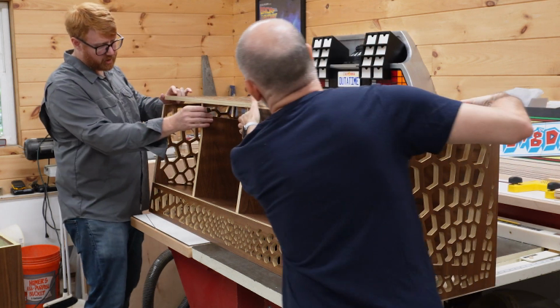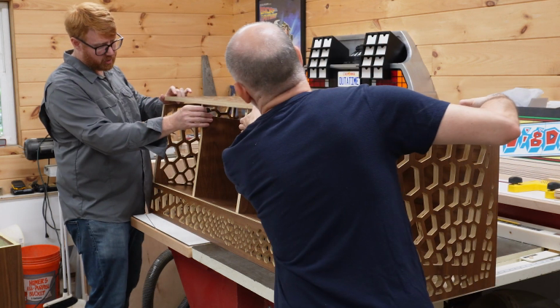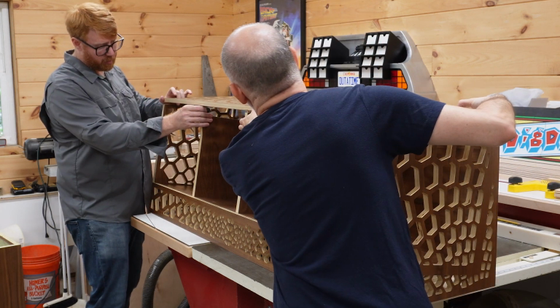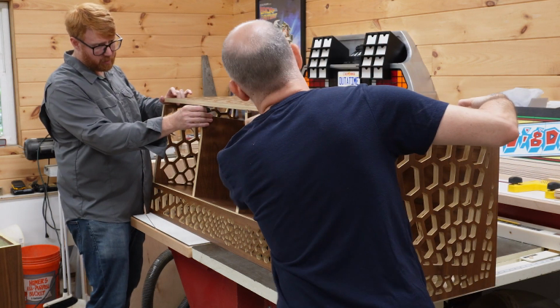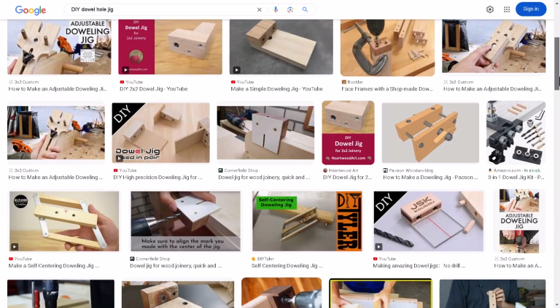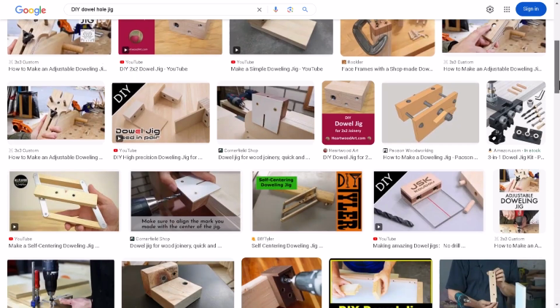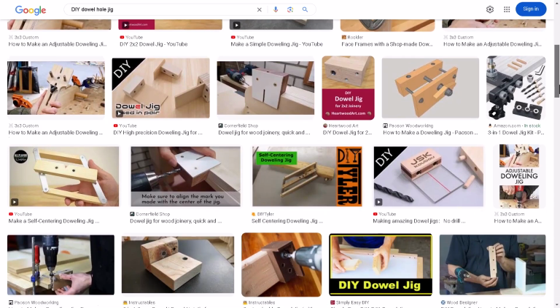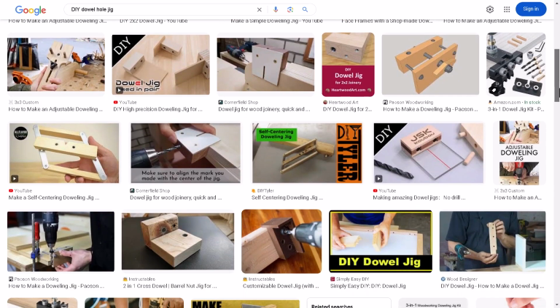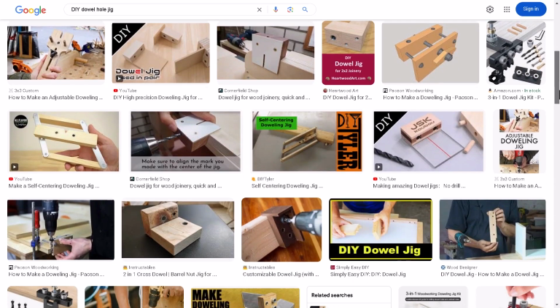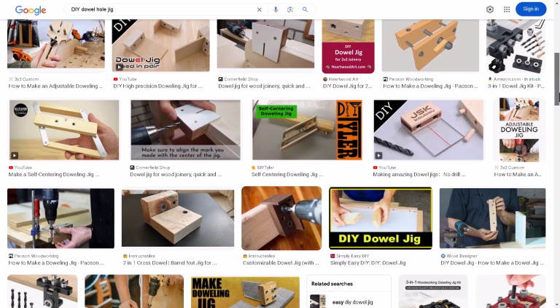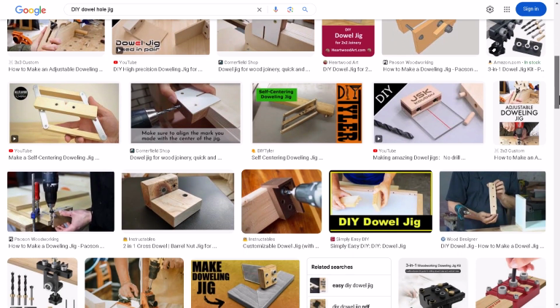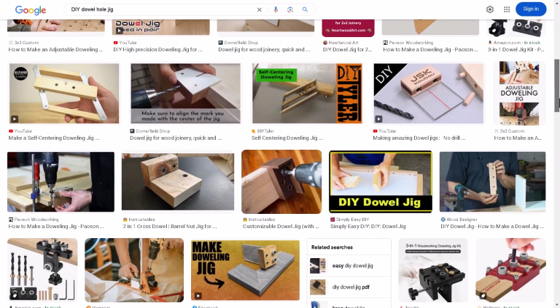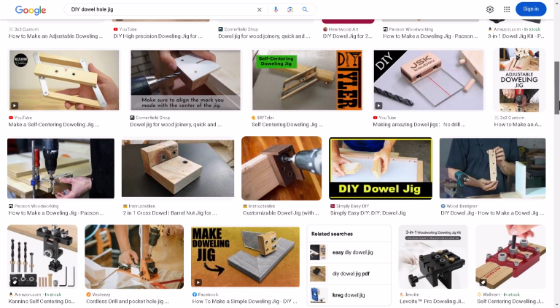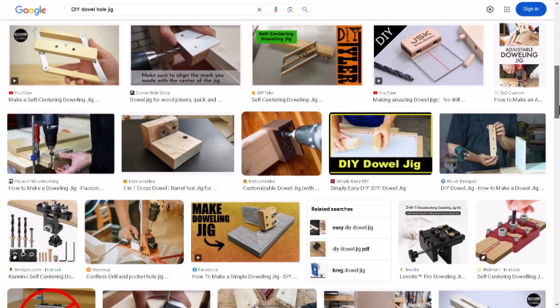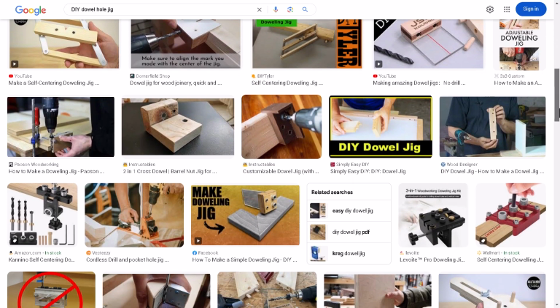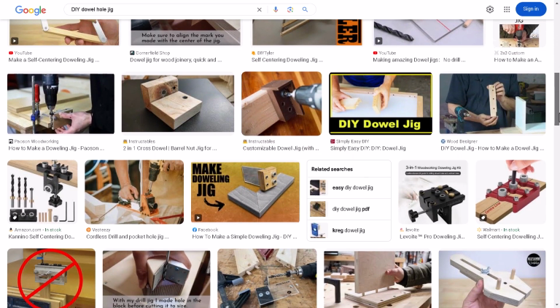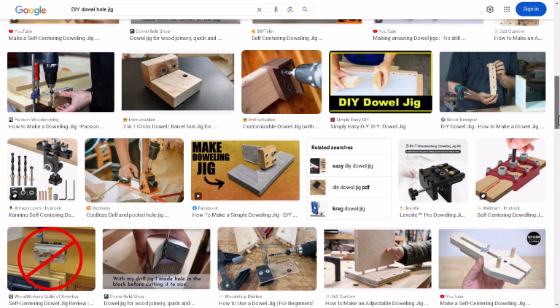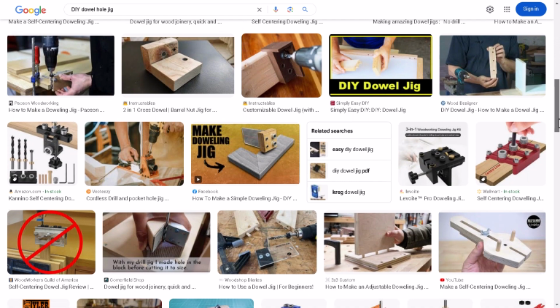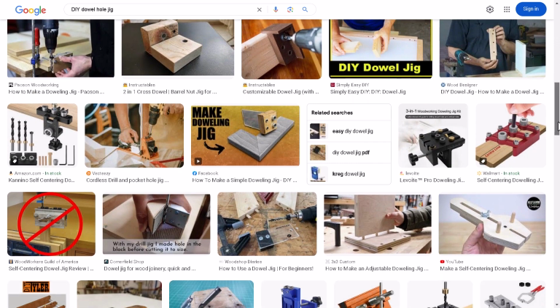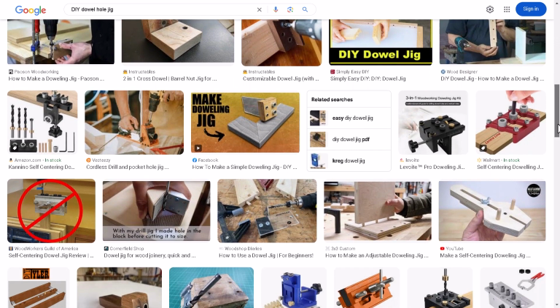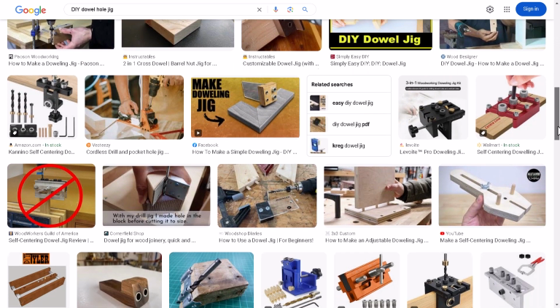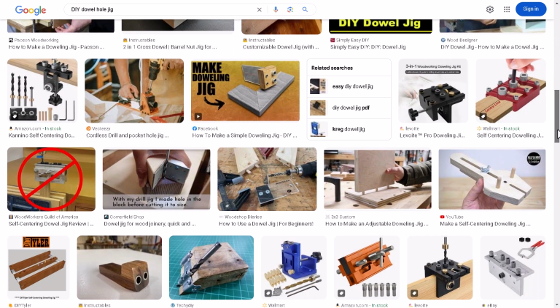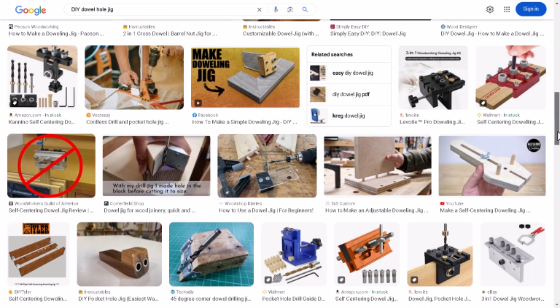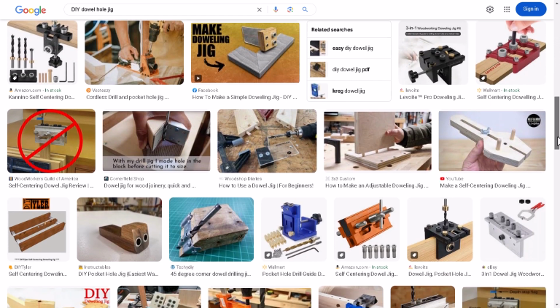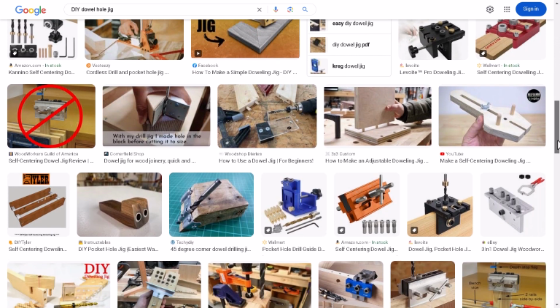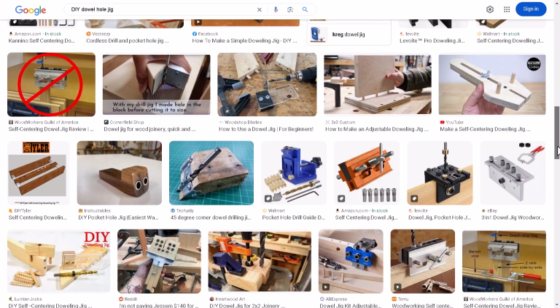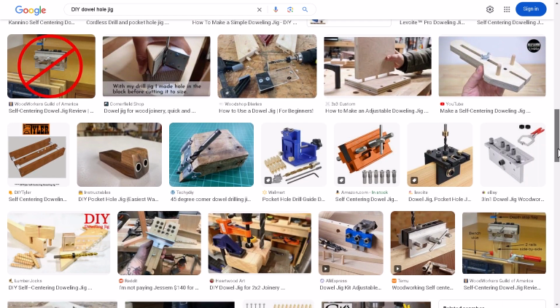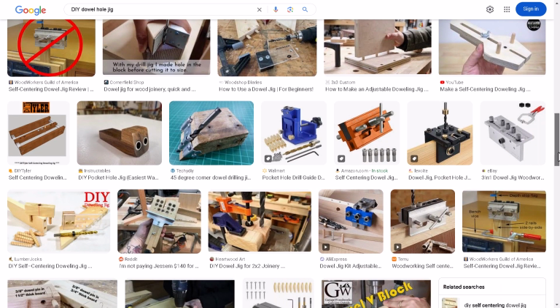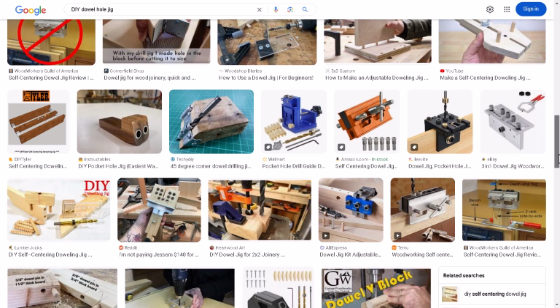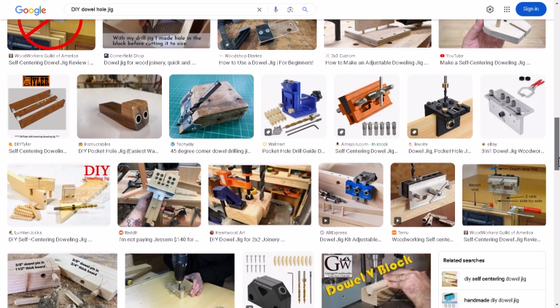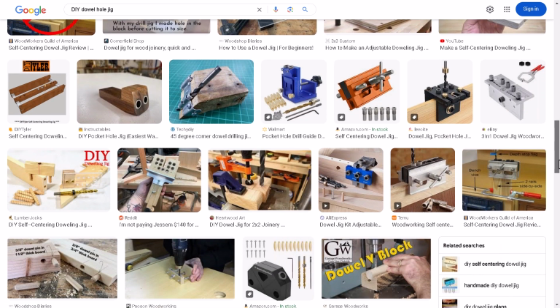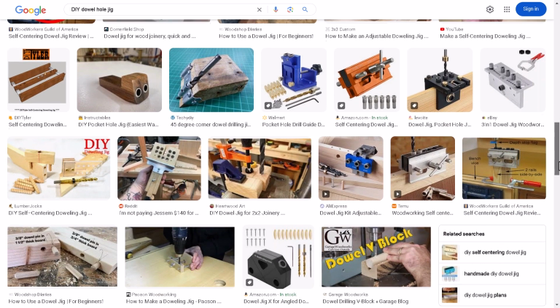There are a bunch of jigs and tools you can buy to help drill dowel holes, but if you like to make tools like this yourself, there are a bunch of examples you can use as inspiration.